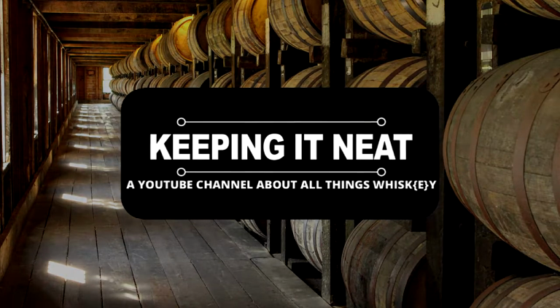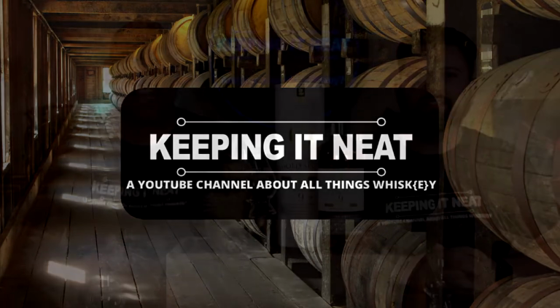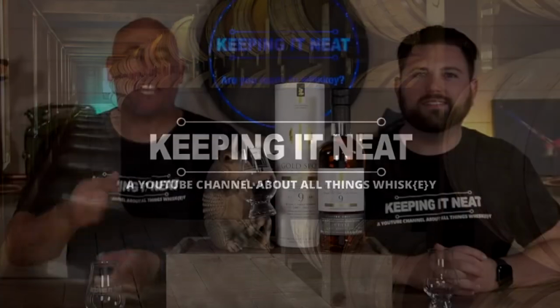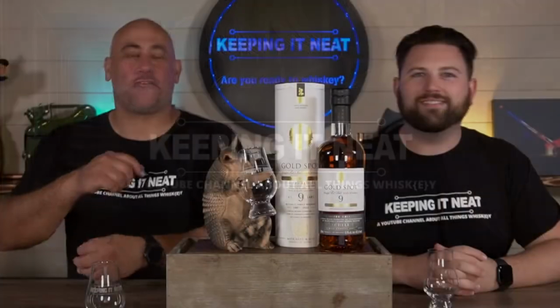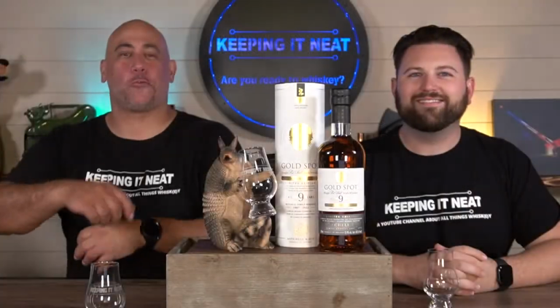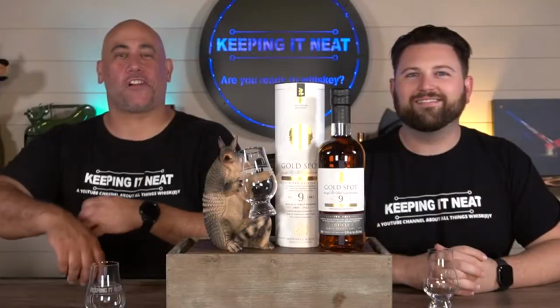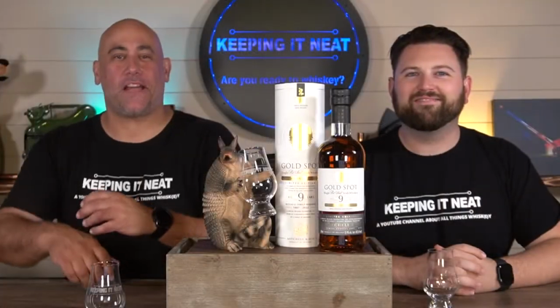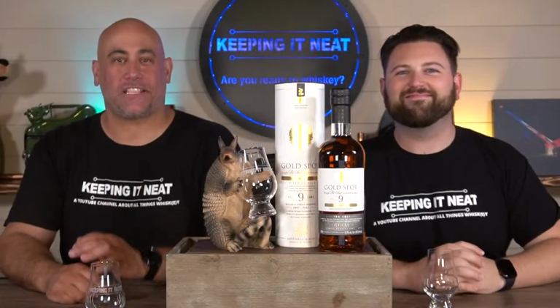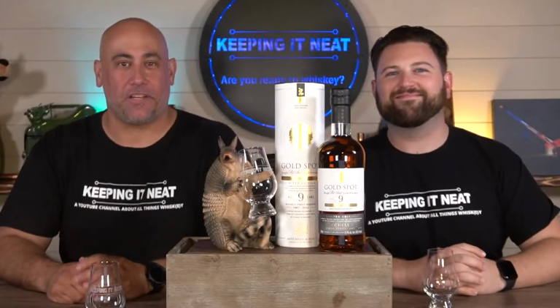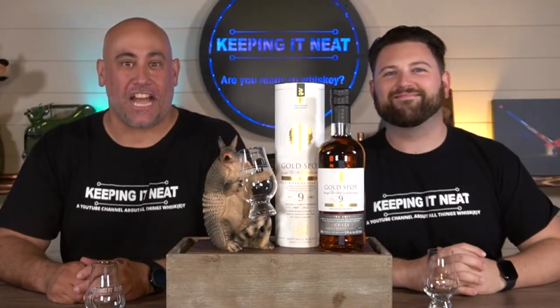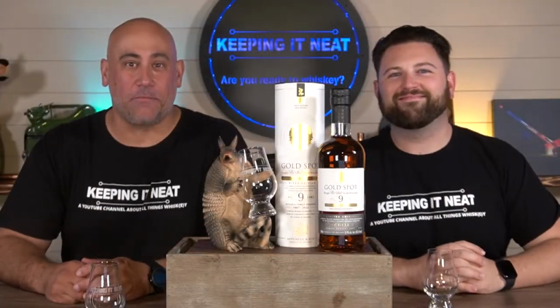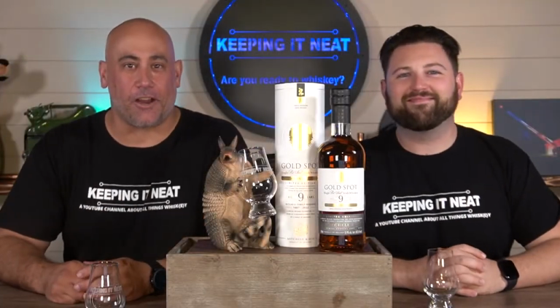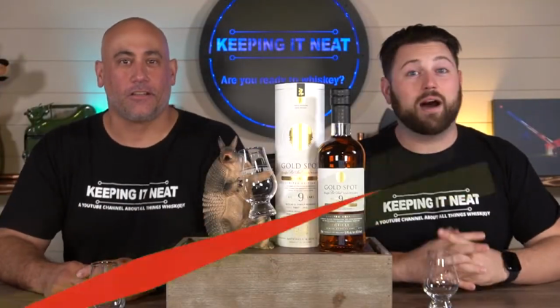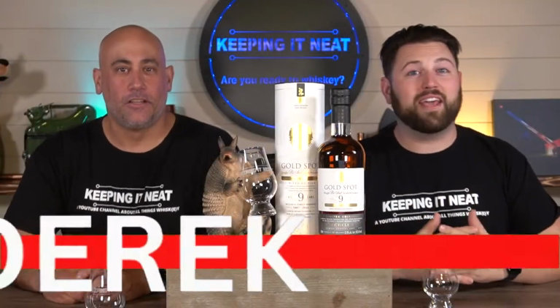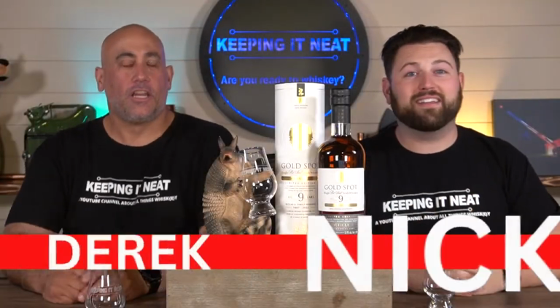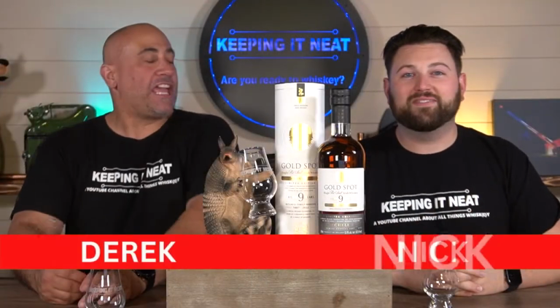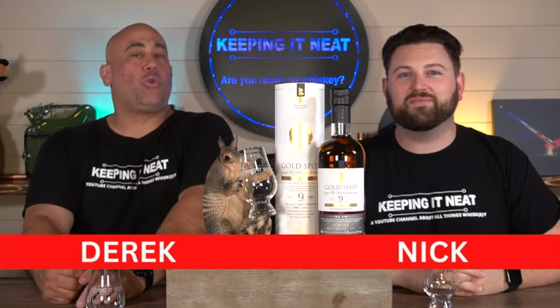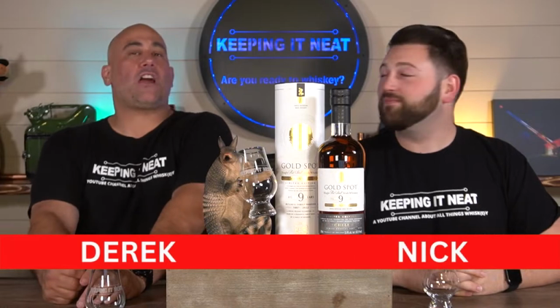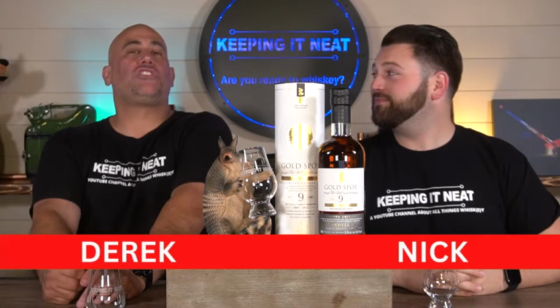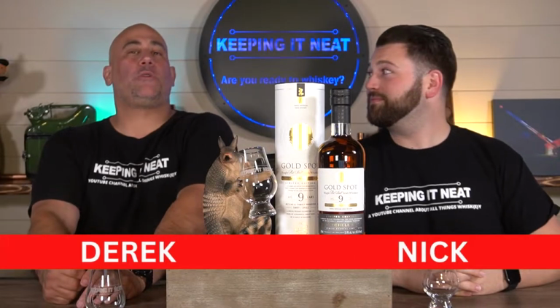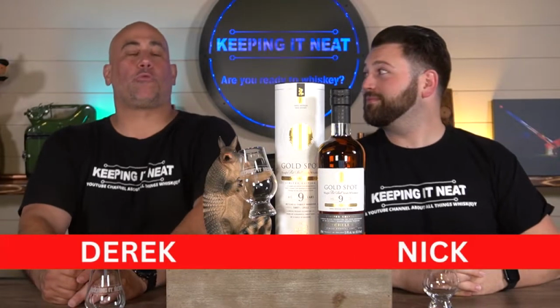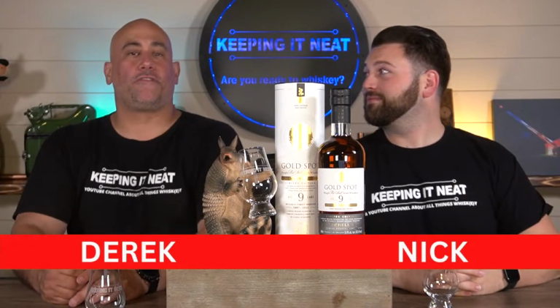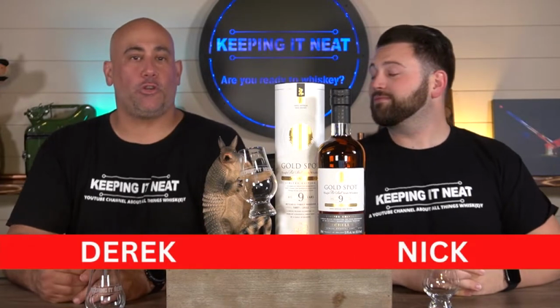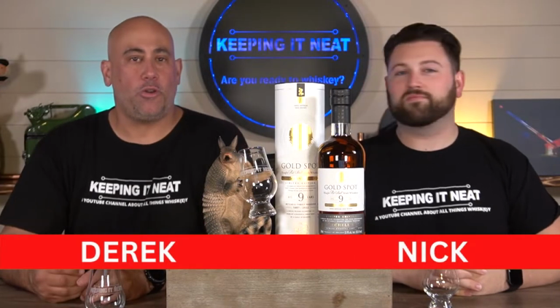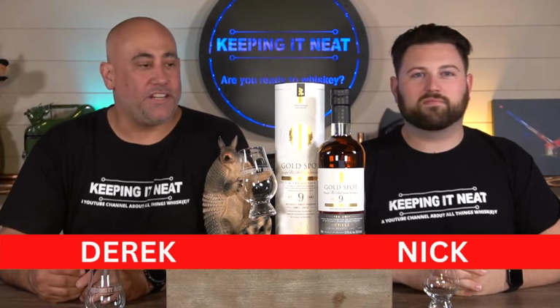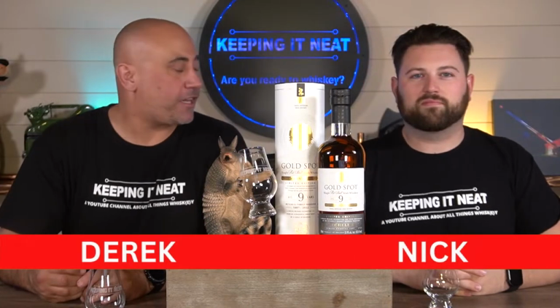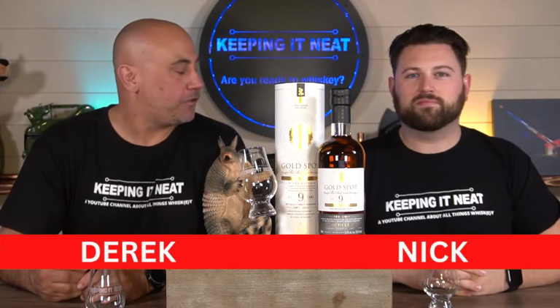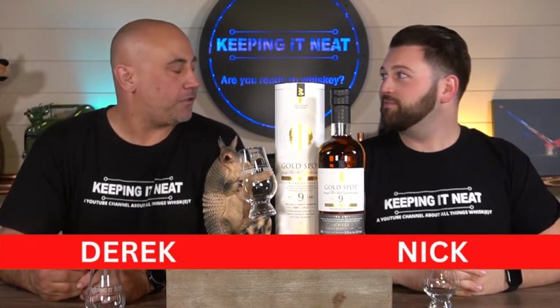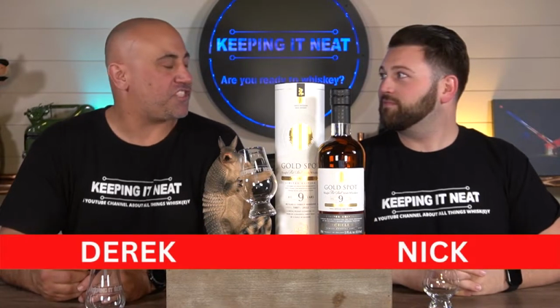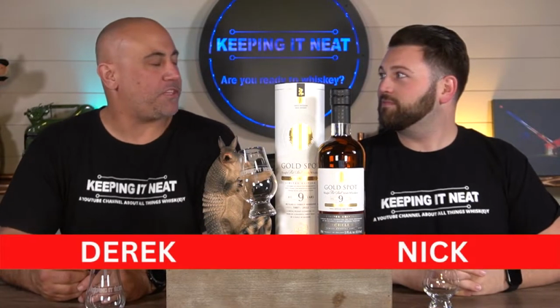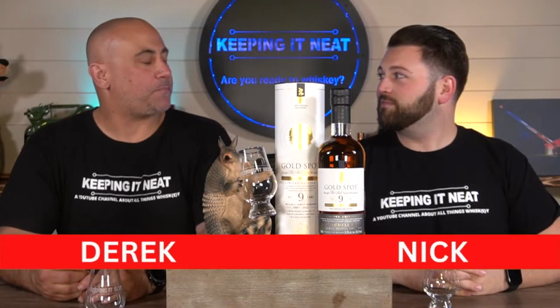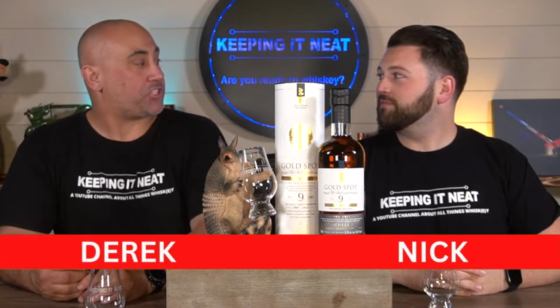Hey, kinfolk. Welcome back to Keep It Neat. I'm Derek. I'm Nick. And we are doing a review of something special.